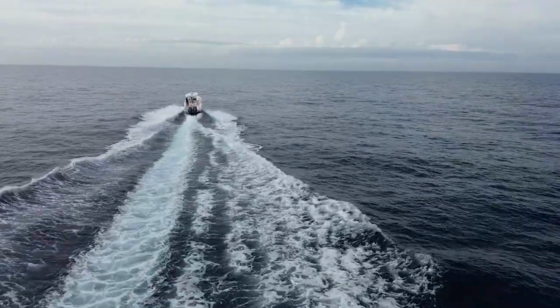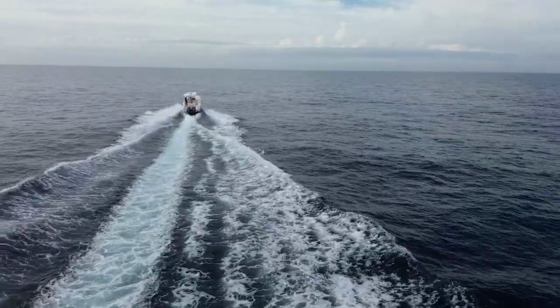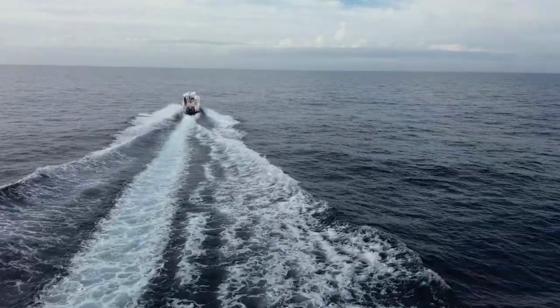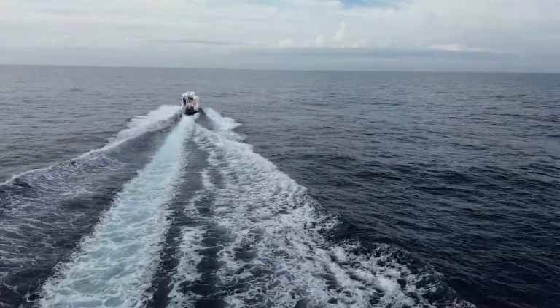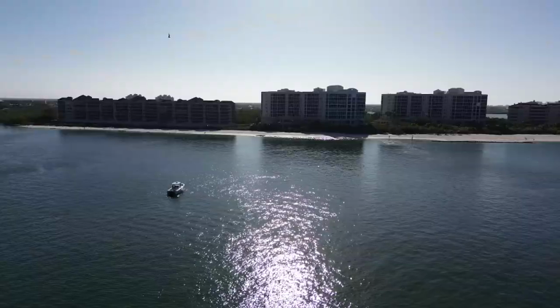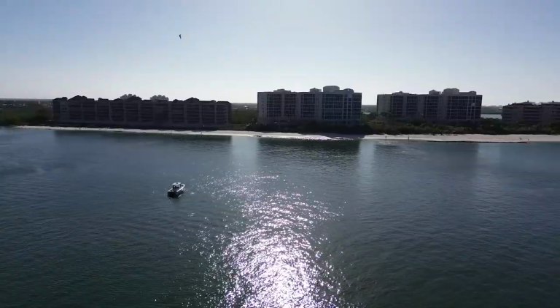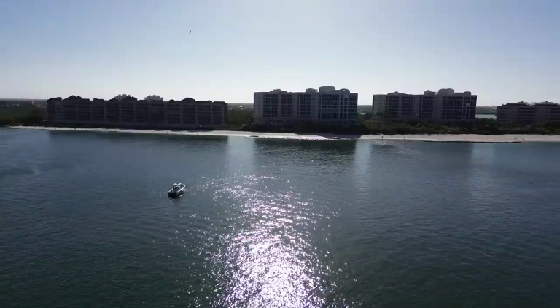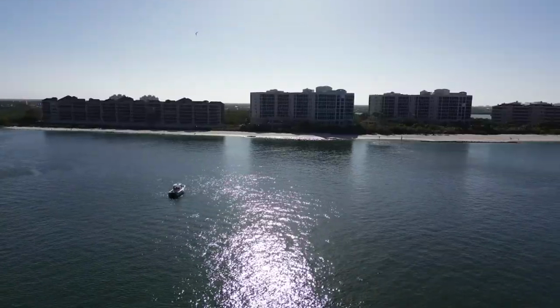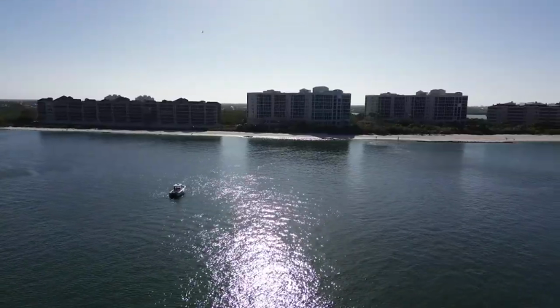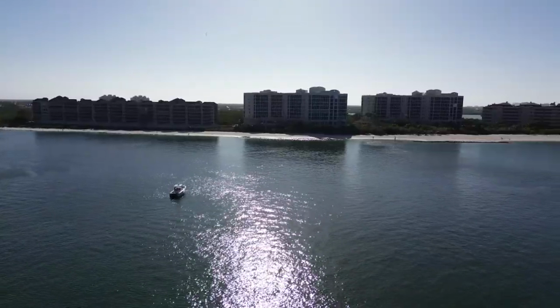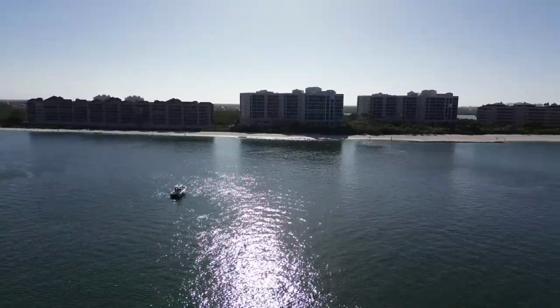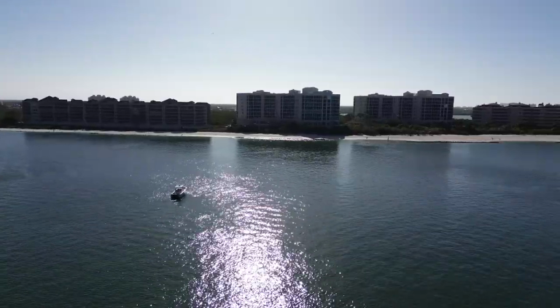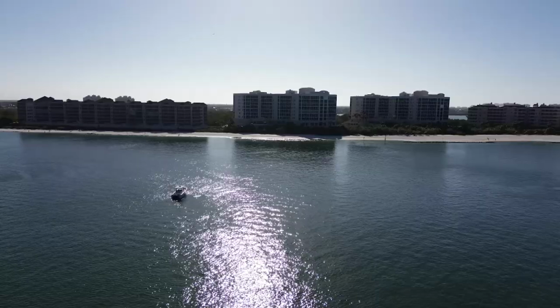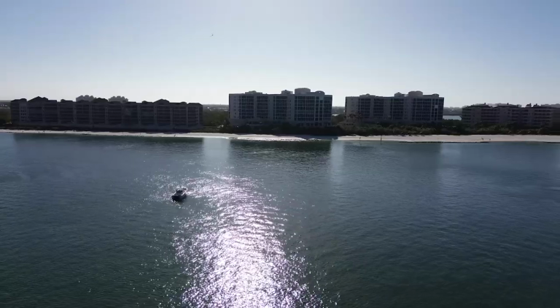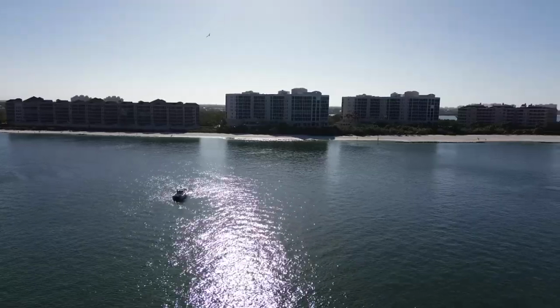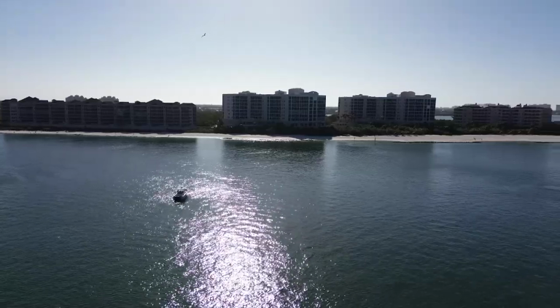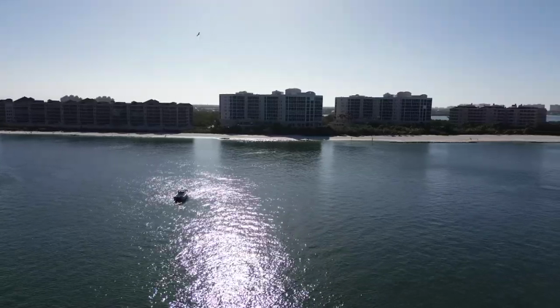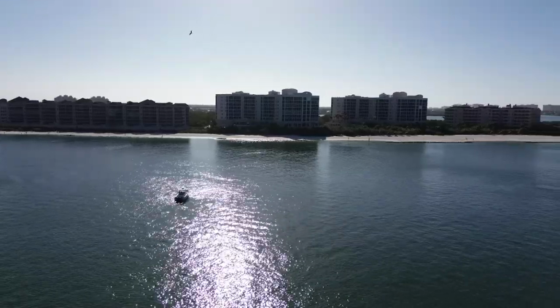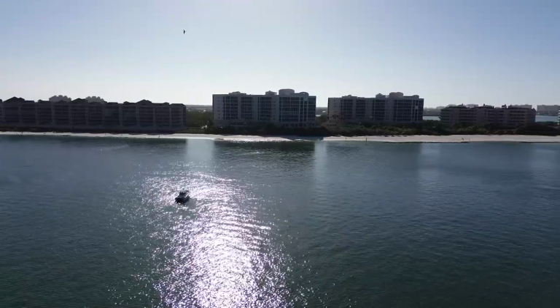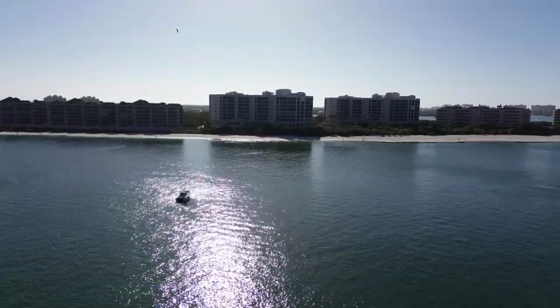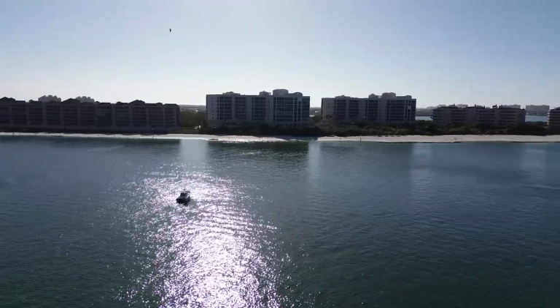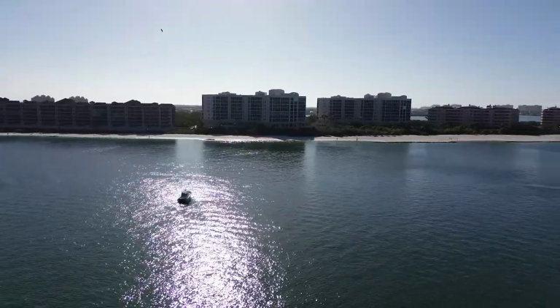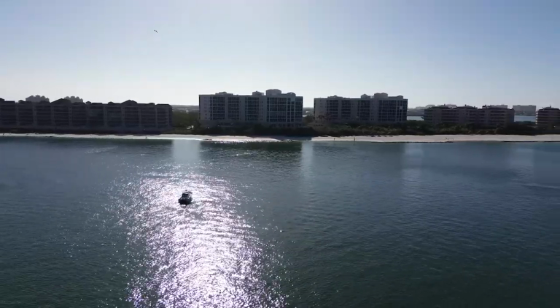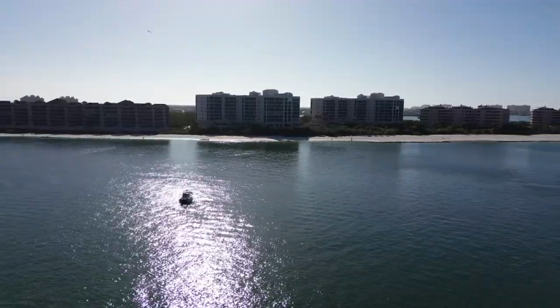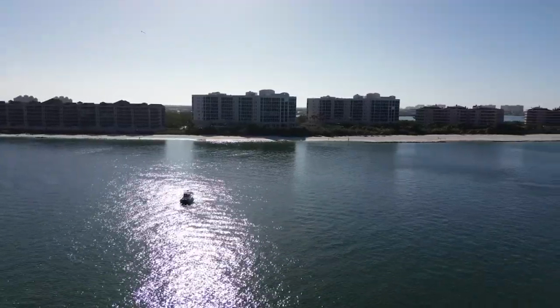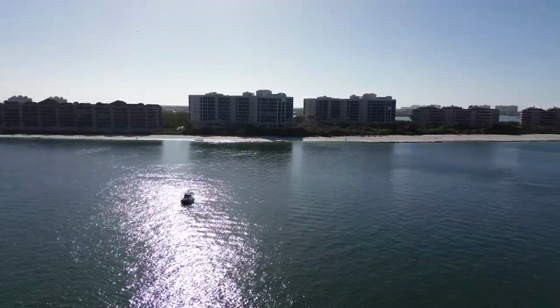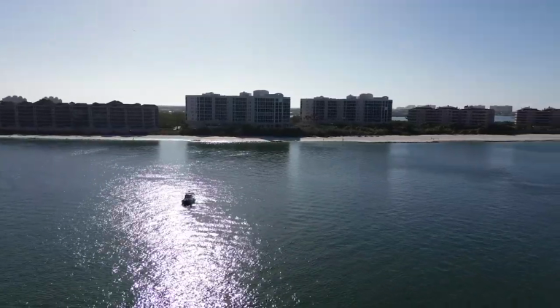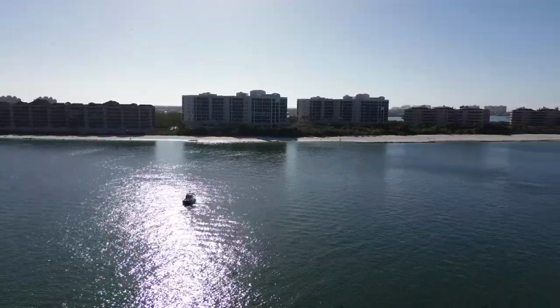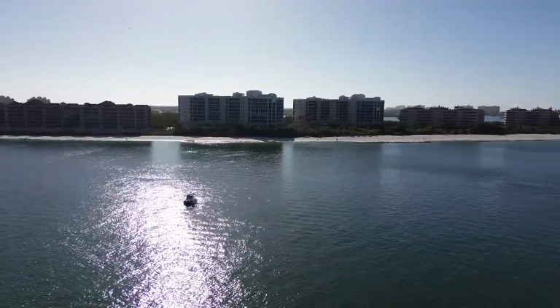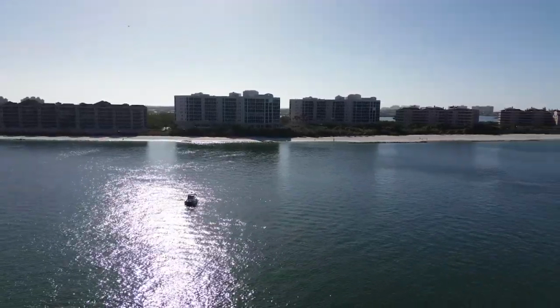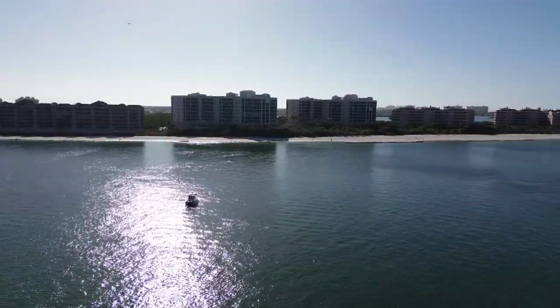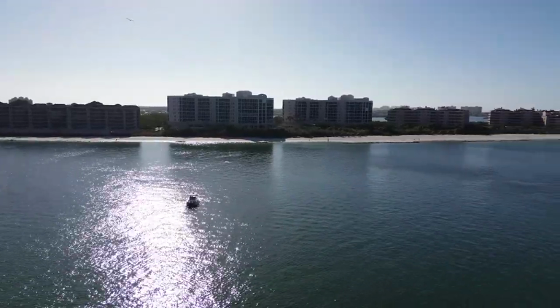This is Fisher Family Adventures and today we are heading out of Marco Island, Florida to fish some of these local hot spots.